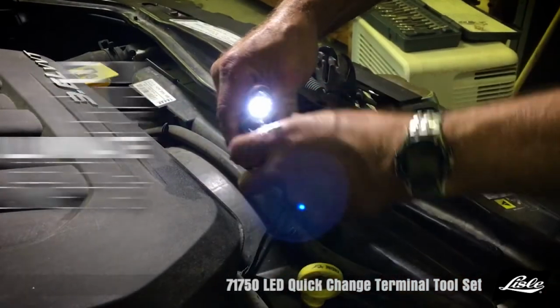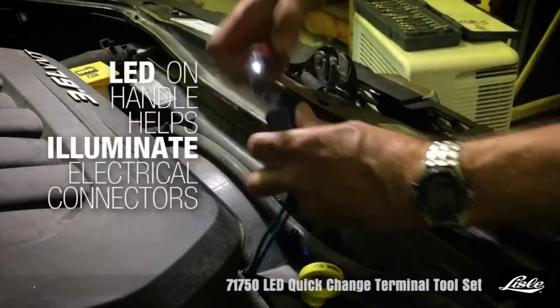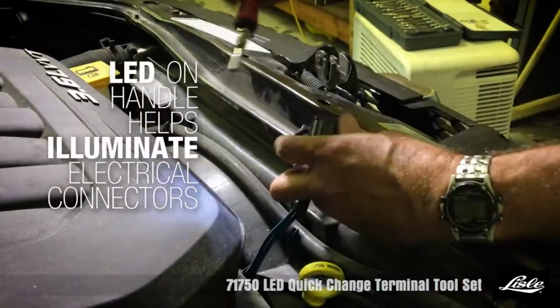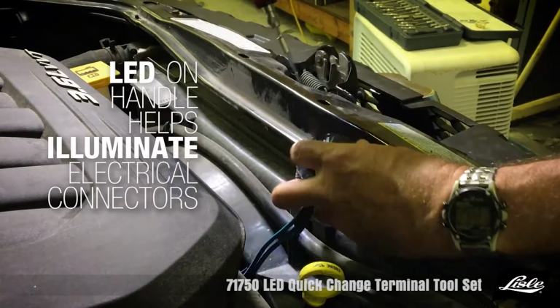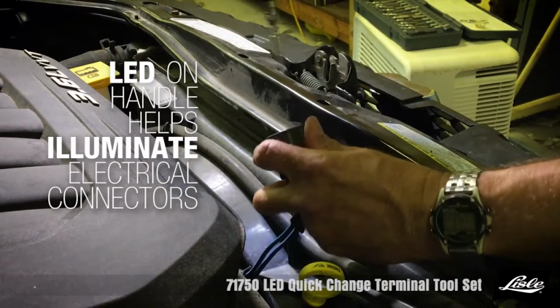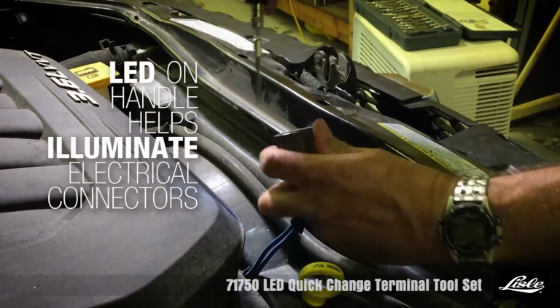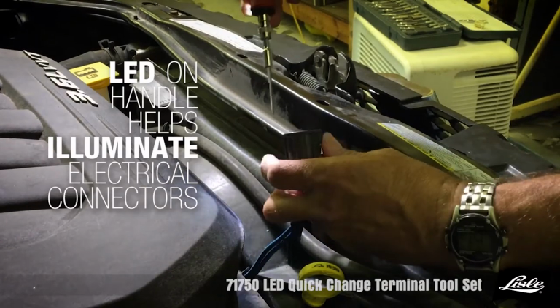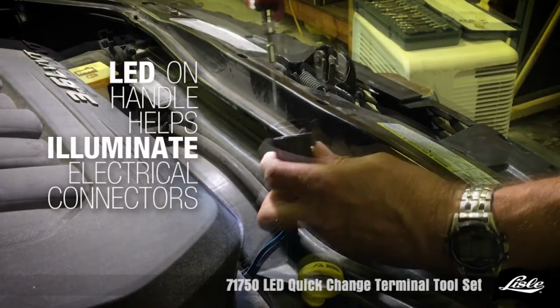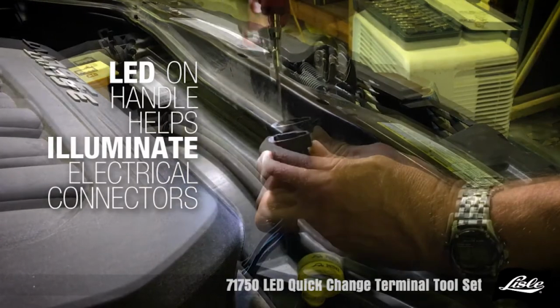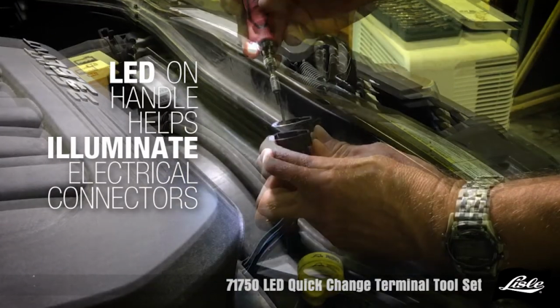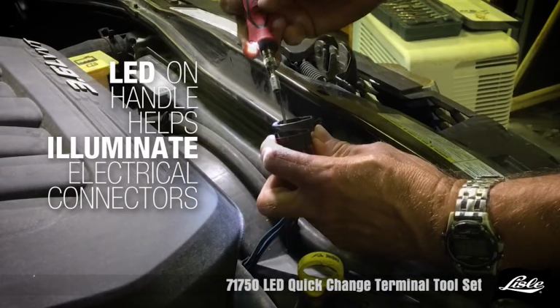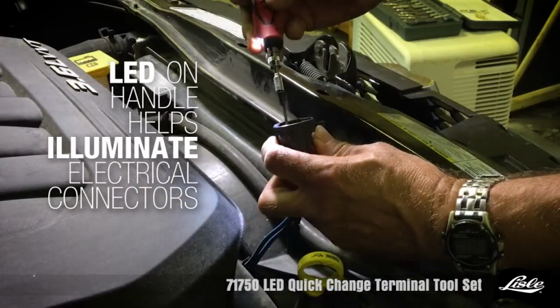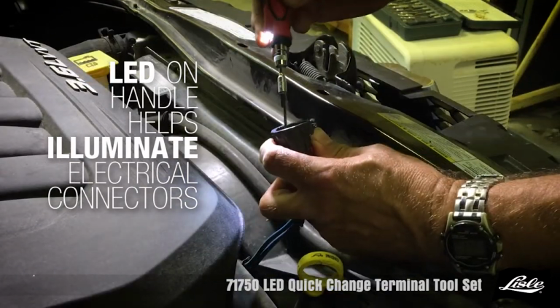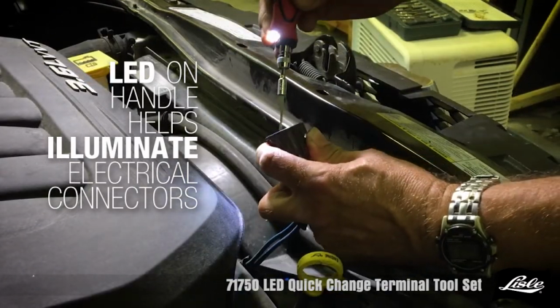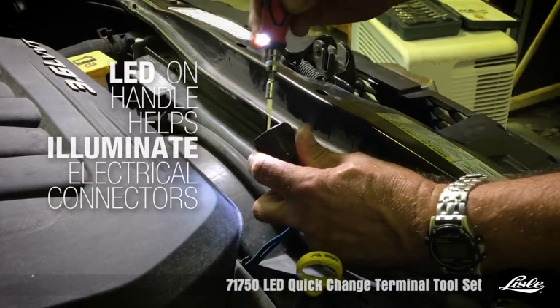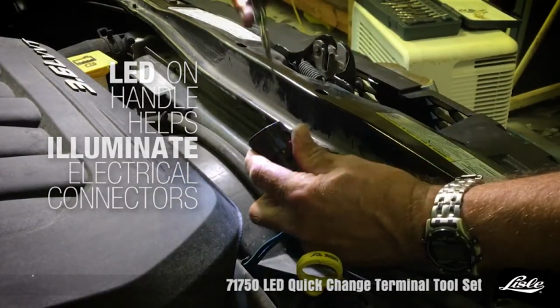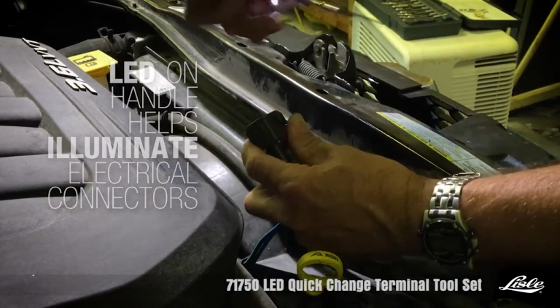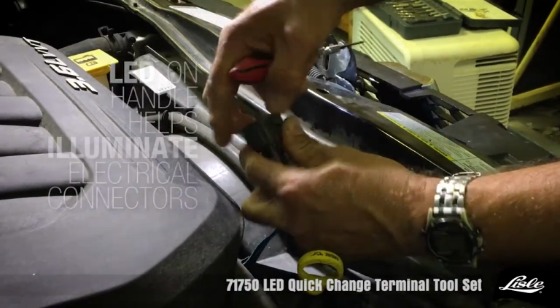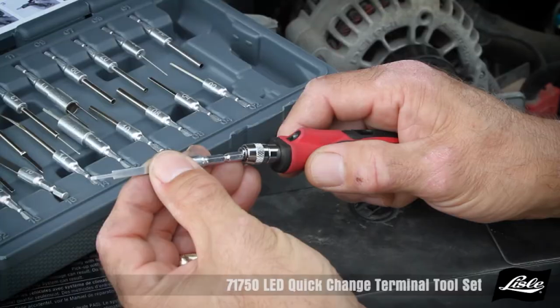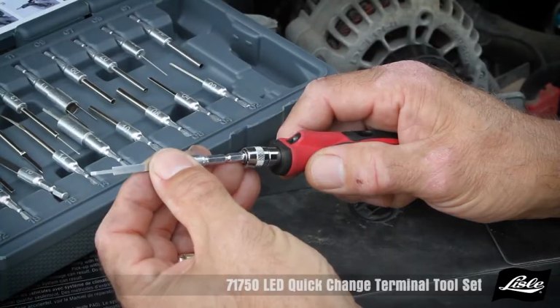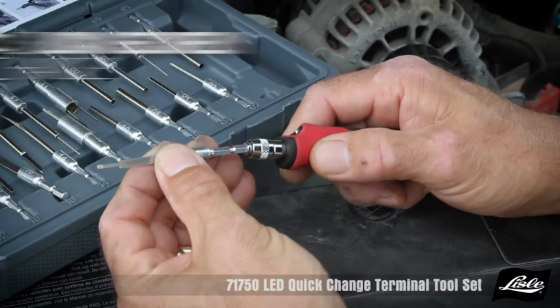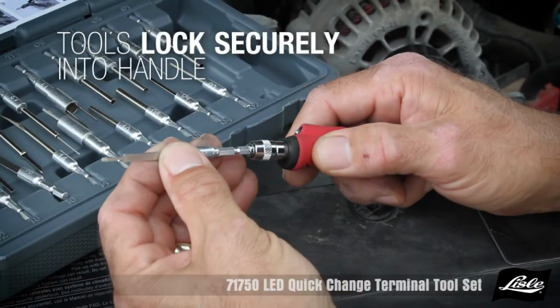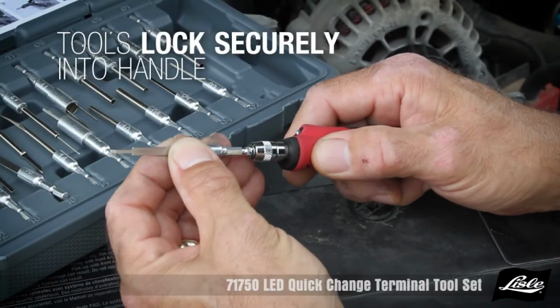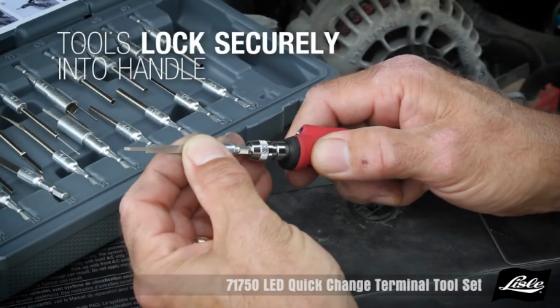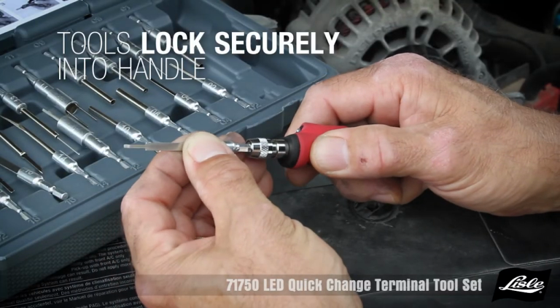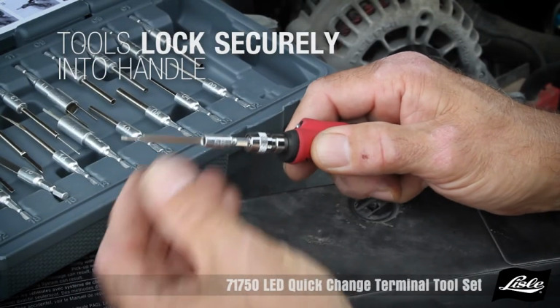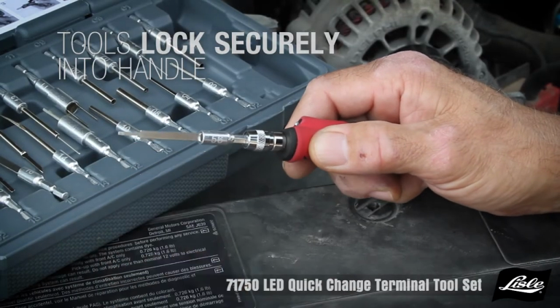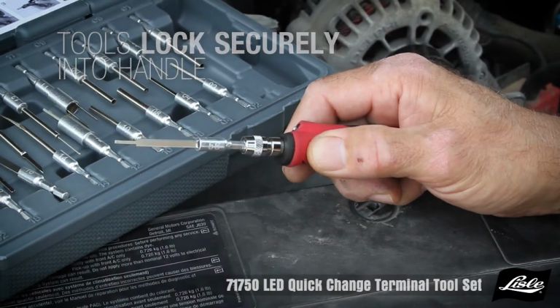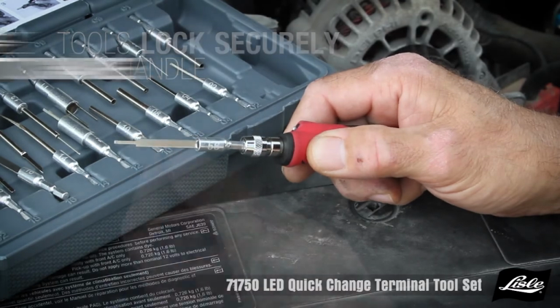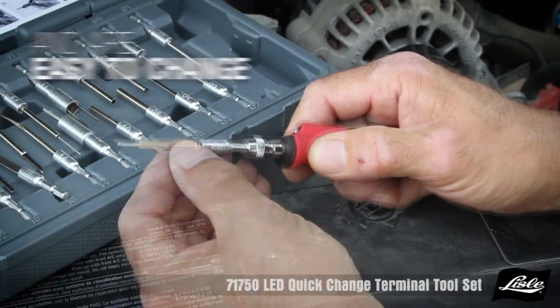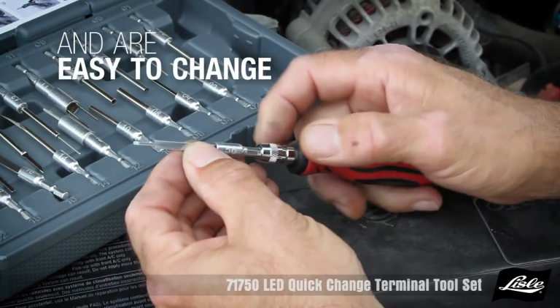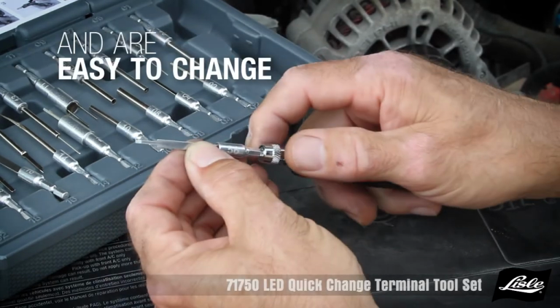The LED handle helps illuminate the electrical connector. The tools lock securely into the handle and are easy to change.